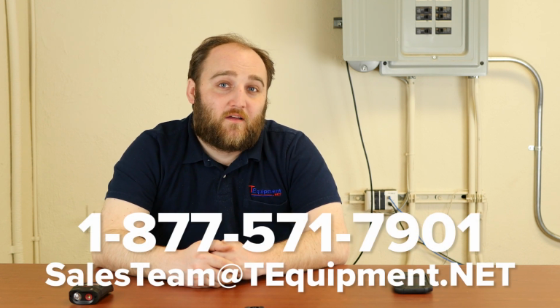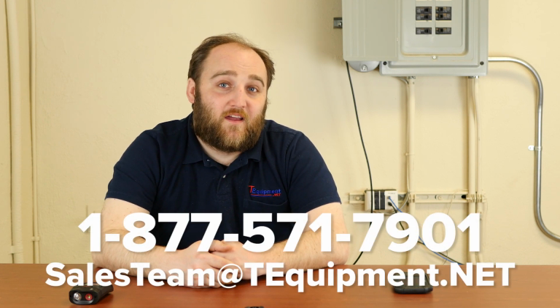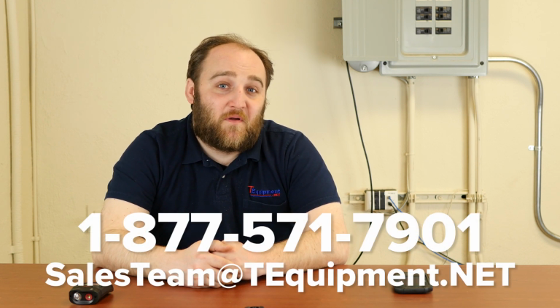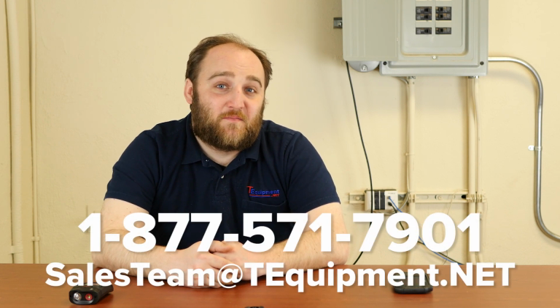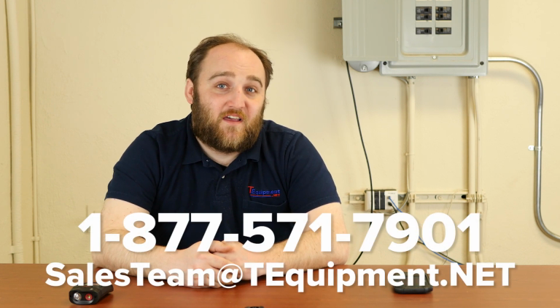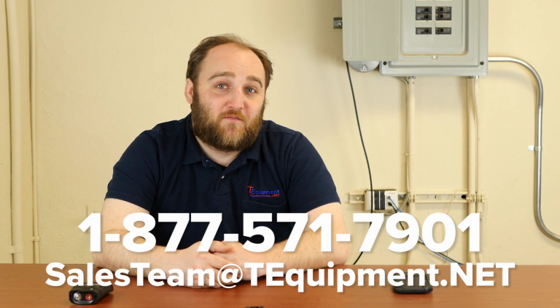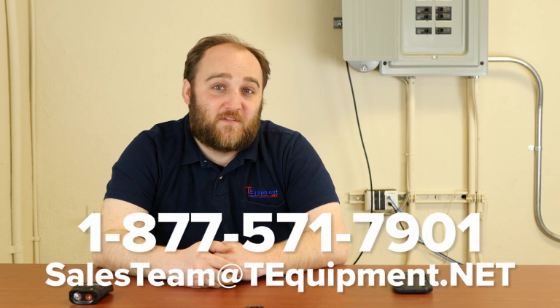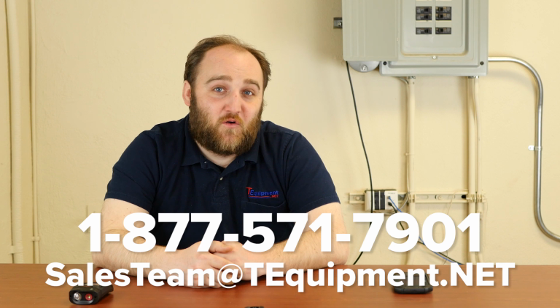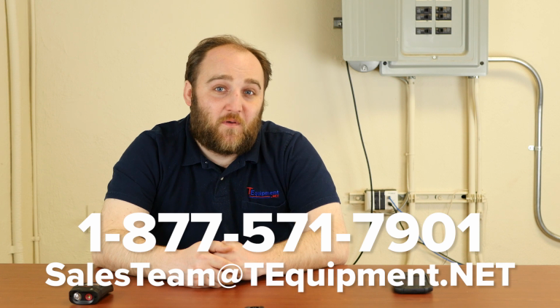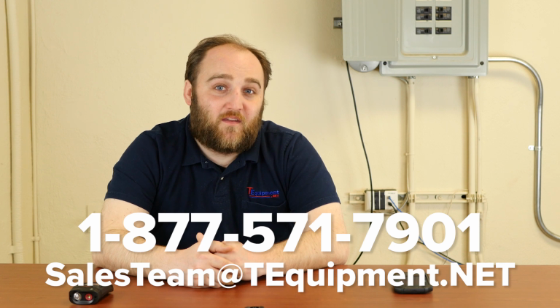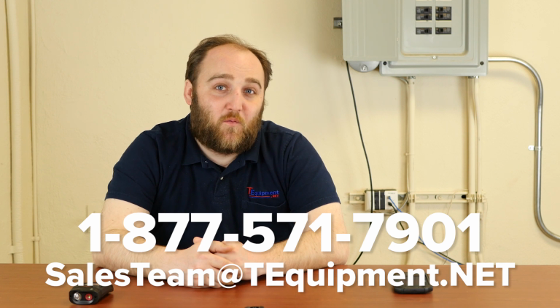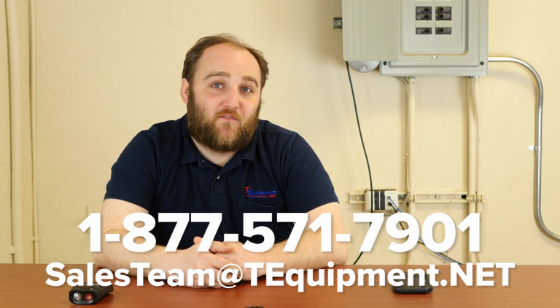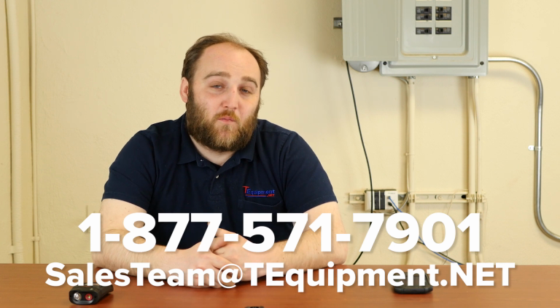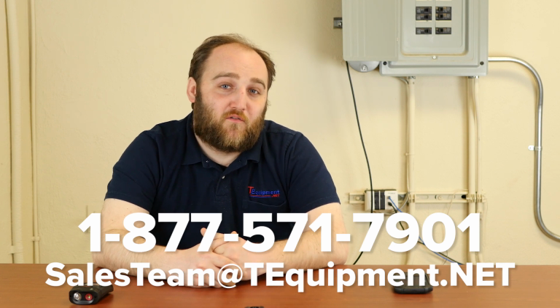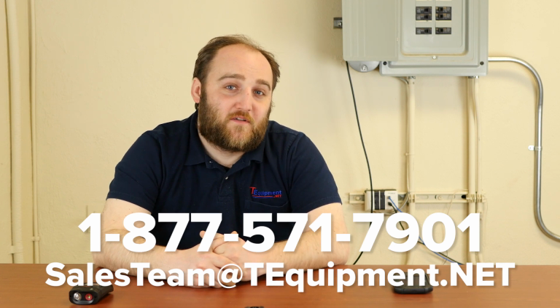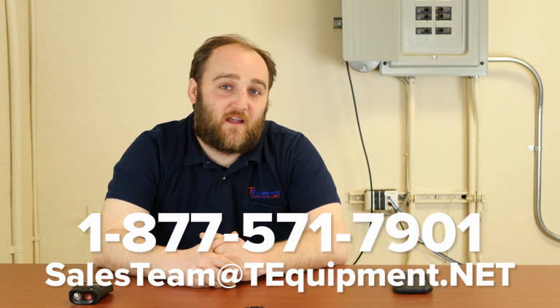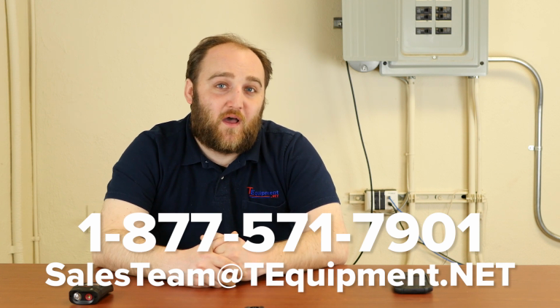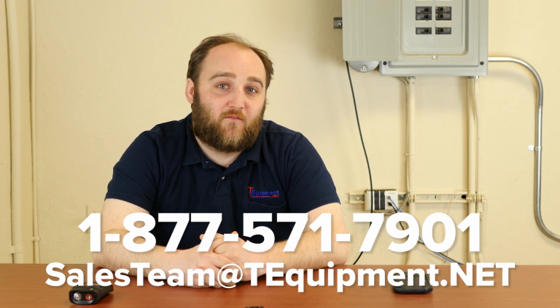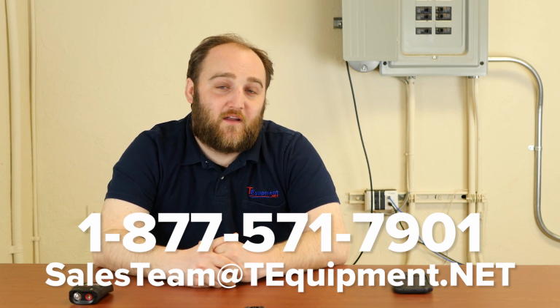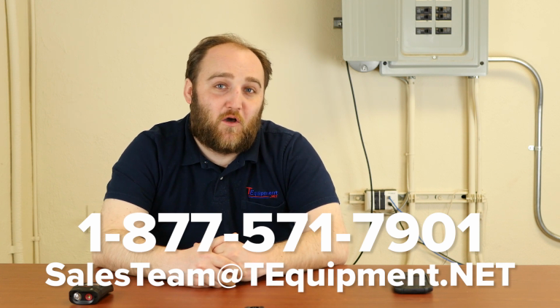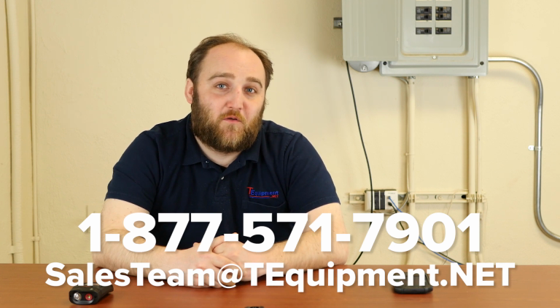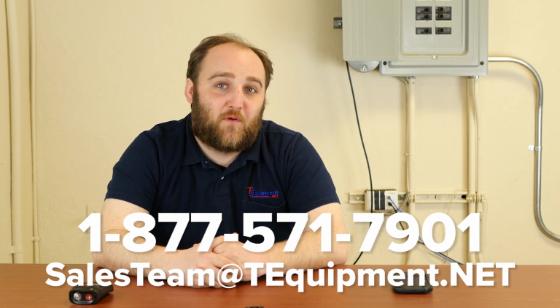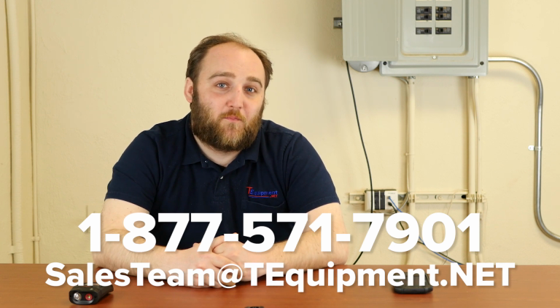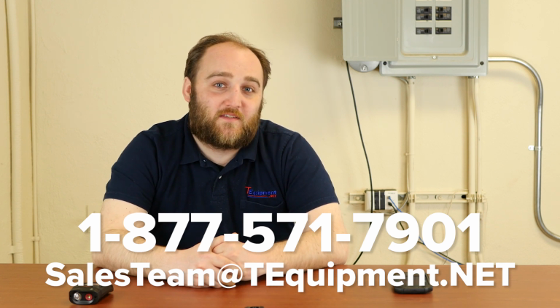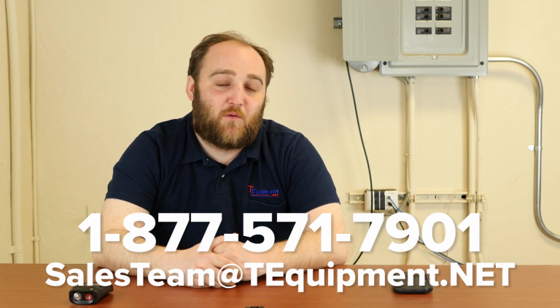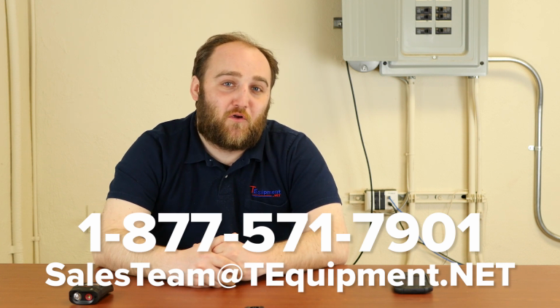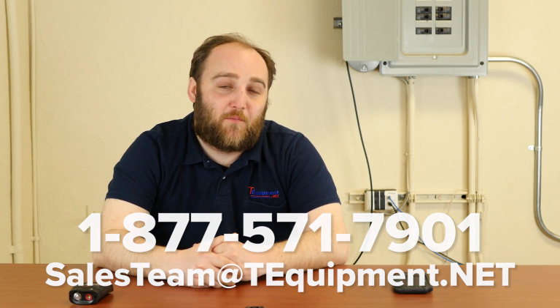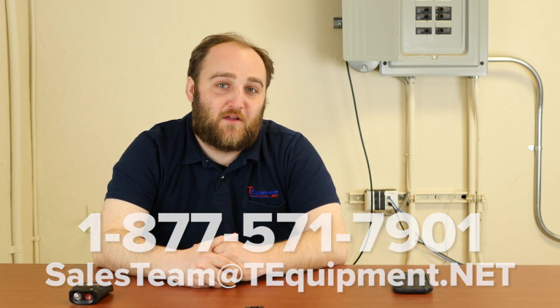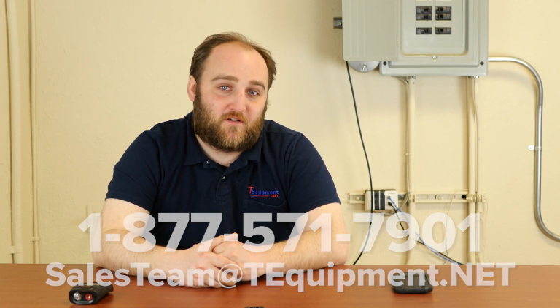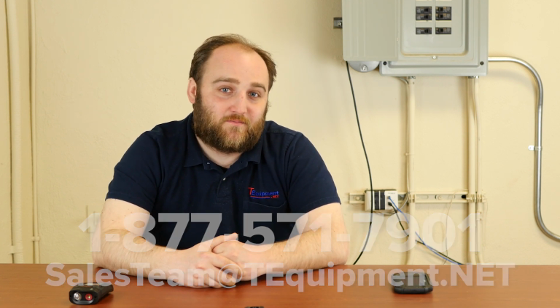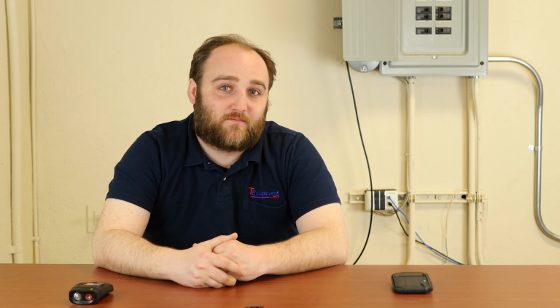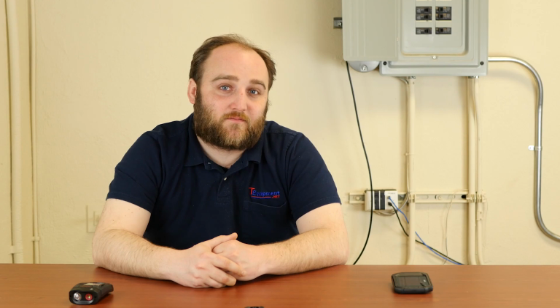My name is Devin from T-Equipment and we have thermographers standing by ready to help you pick the best camera for your application. Thank you.